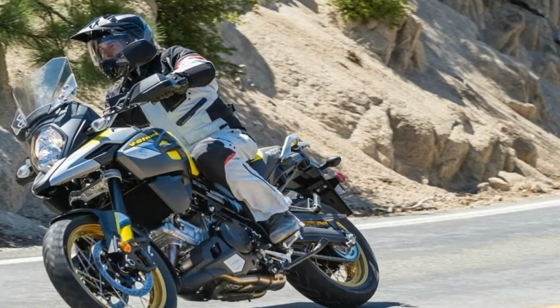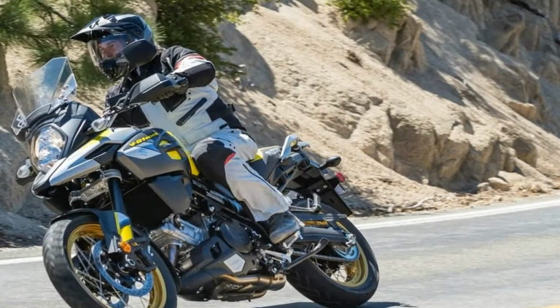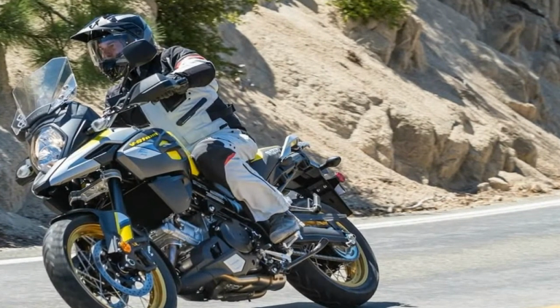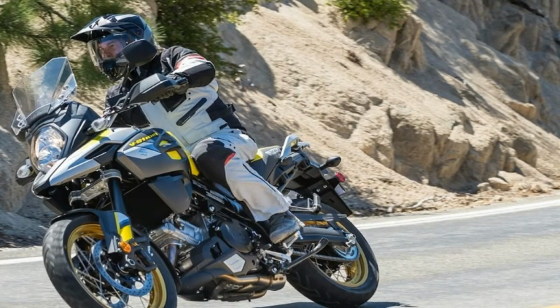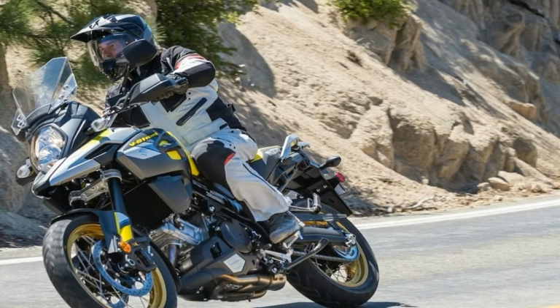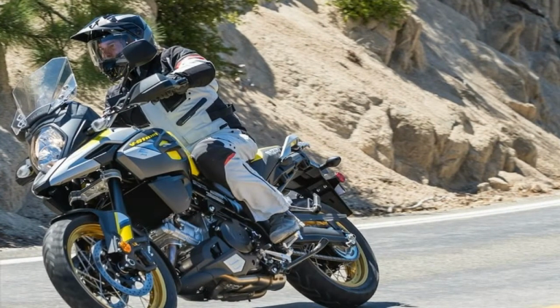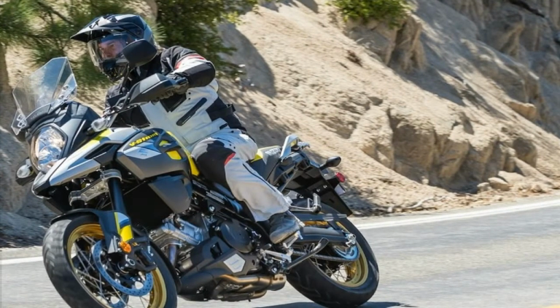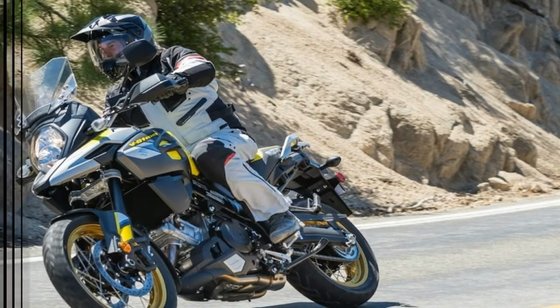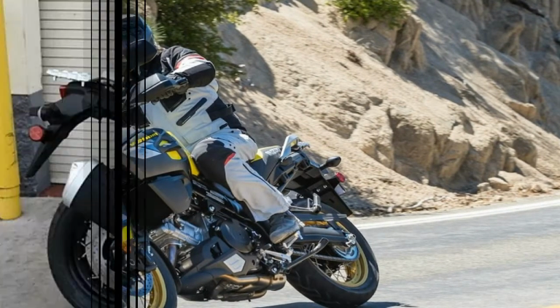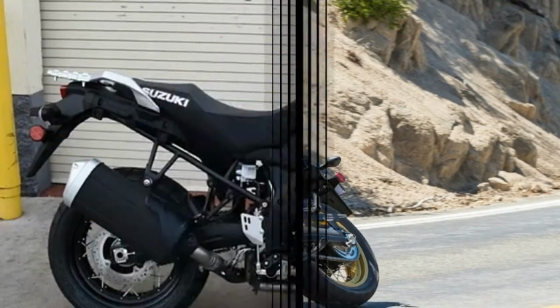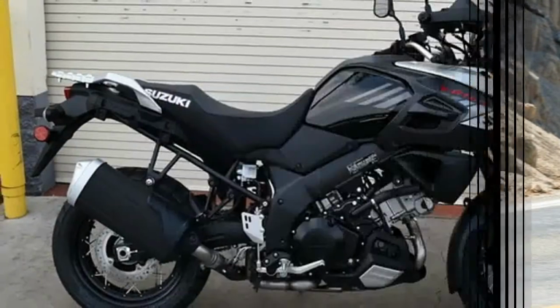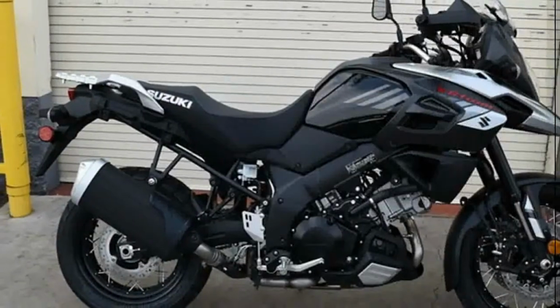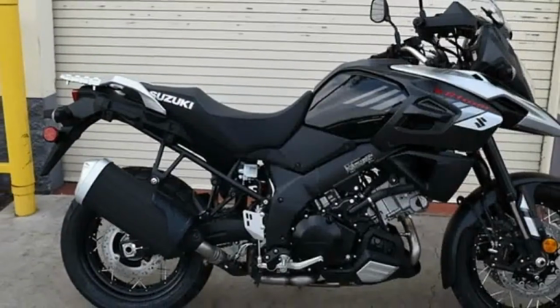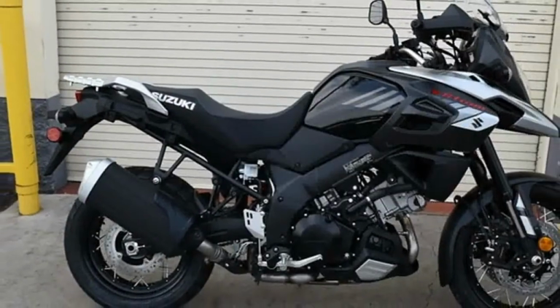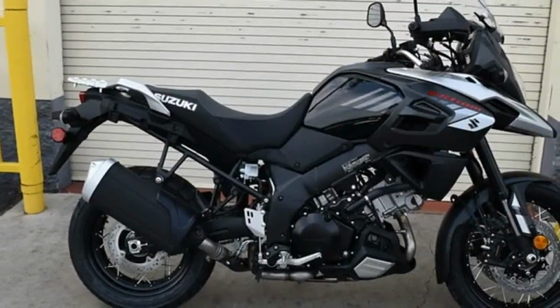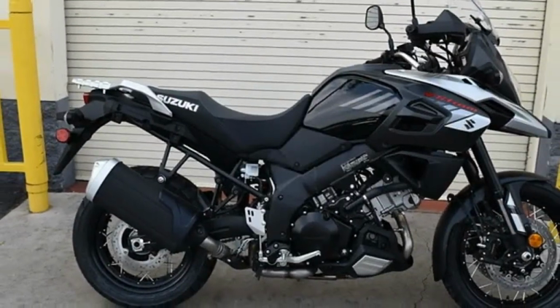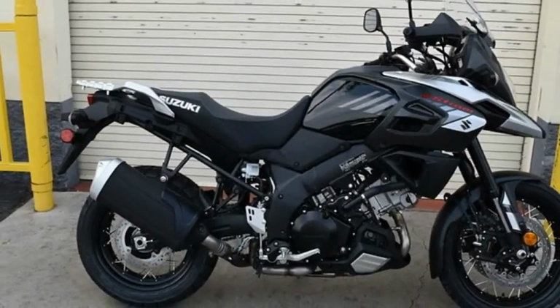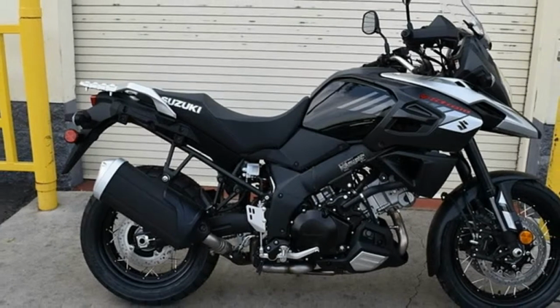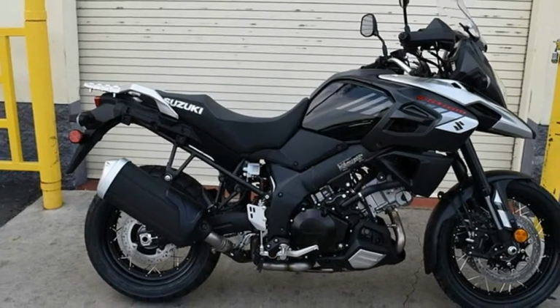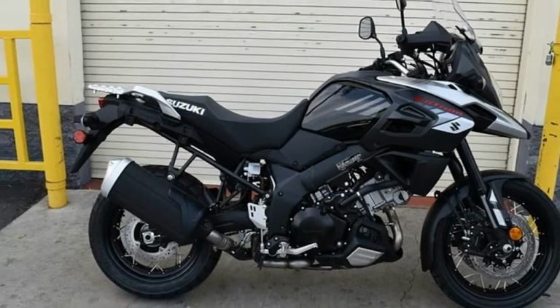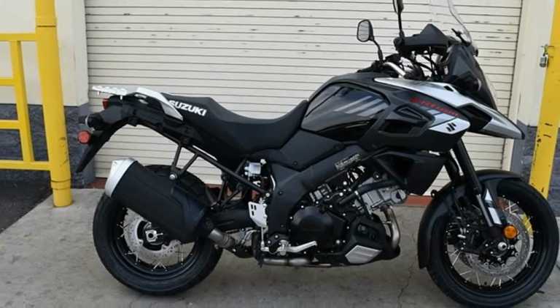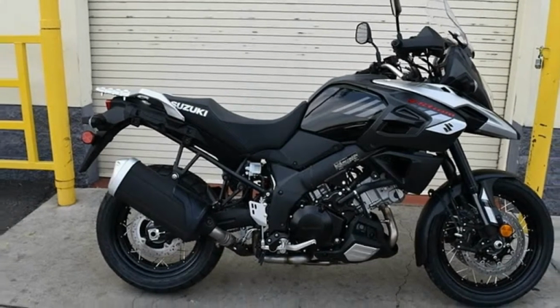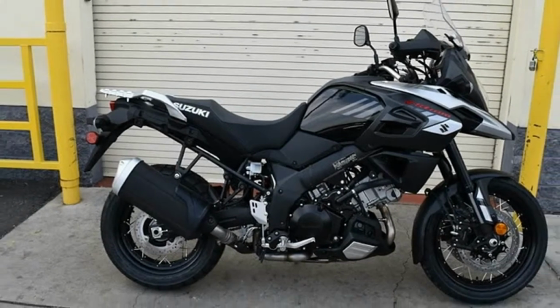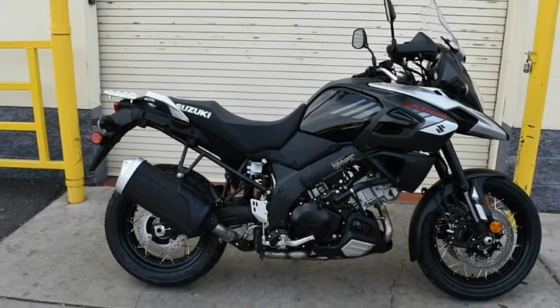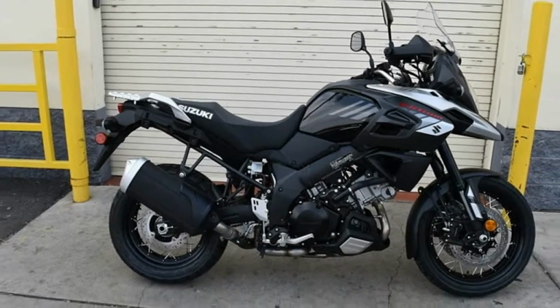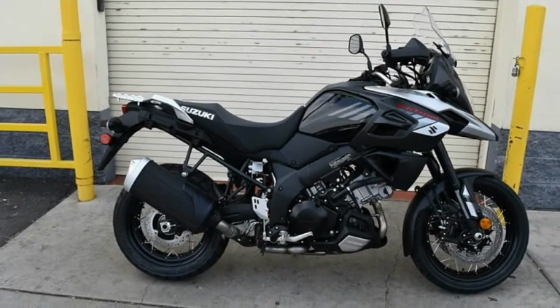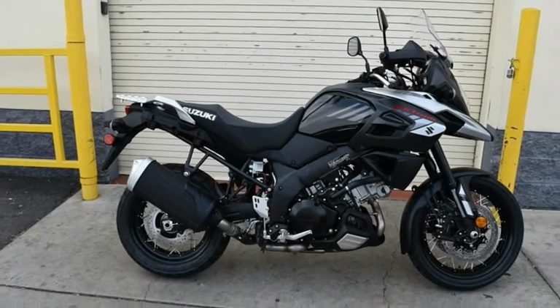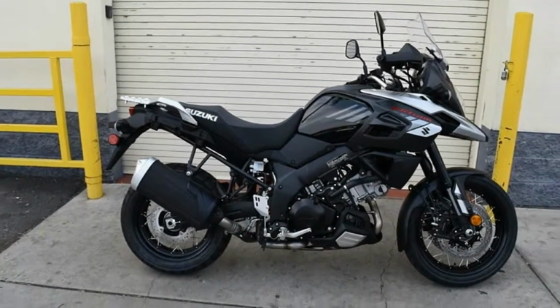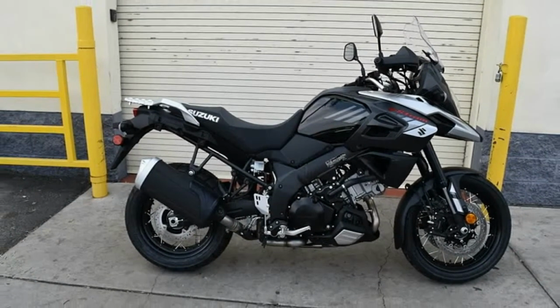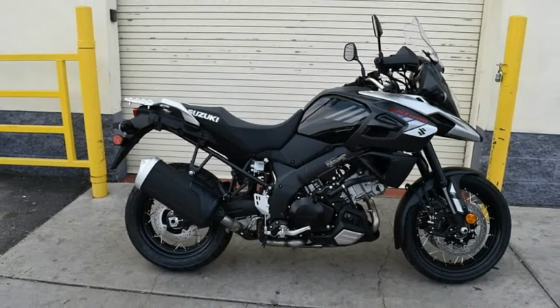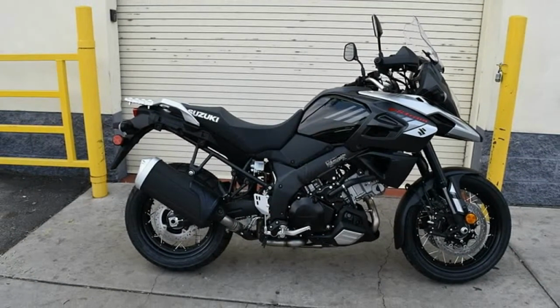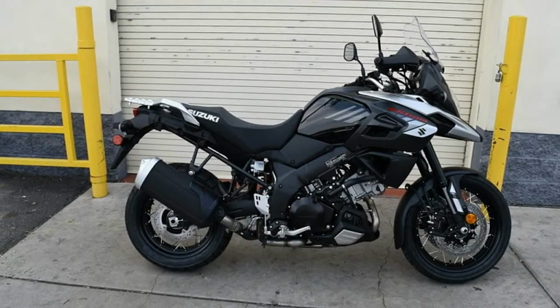It also leaves room for the rider to comfortably stand on the foot pegs to control the bike from an erect position — no giddity.